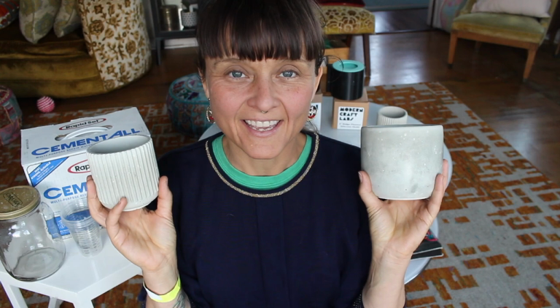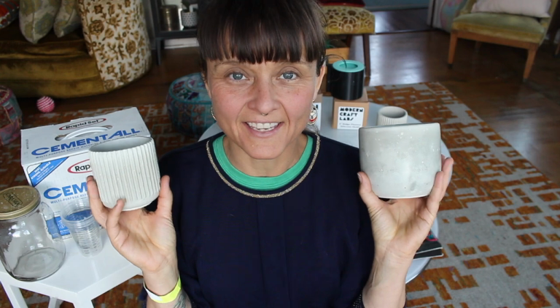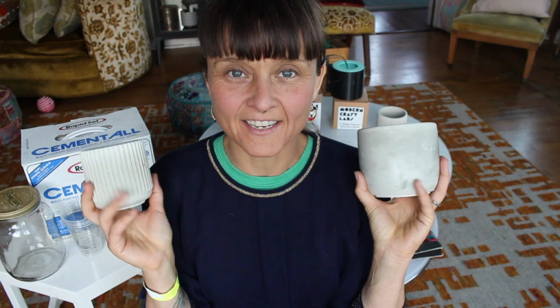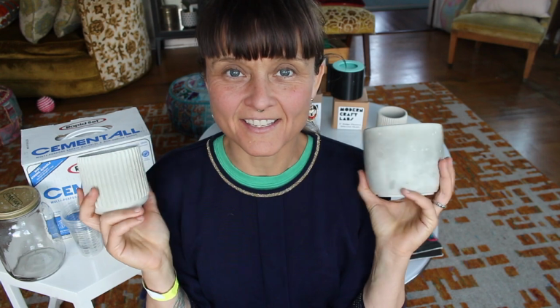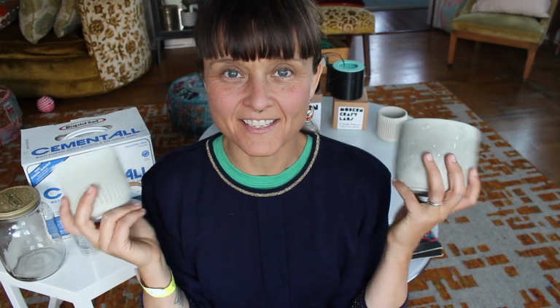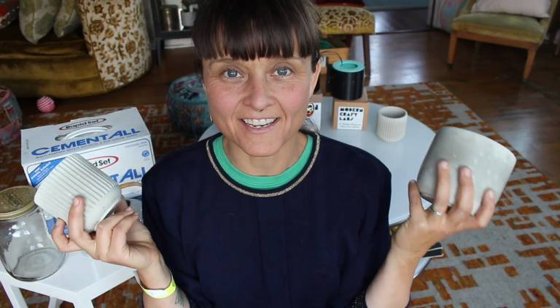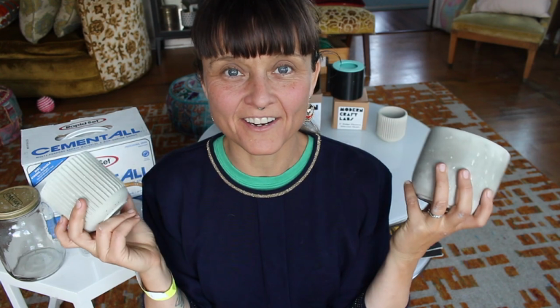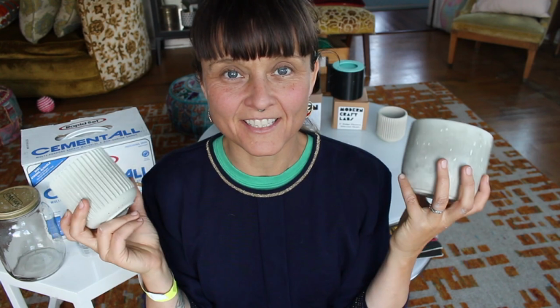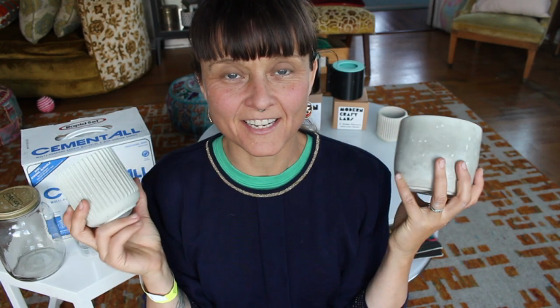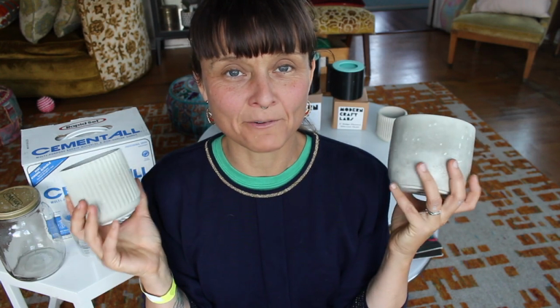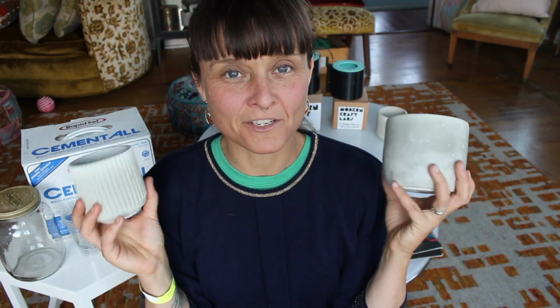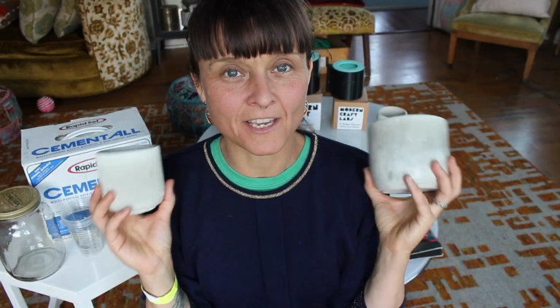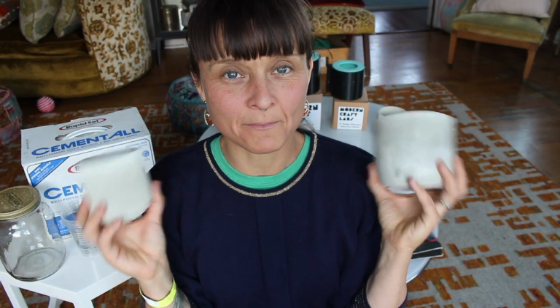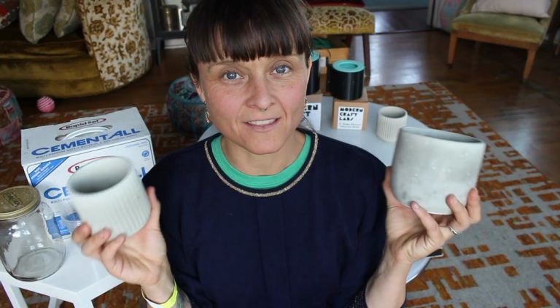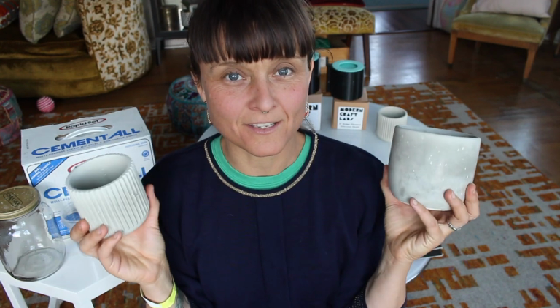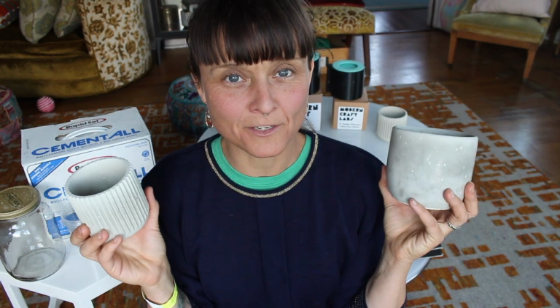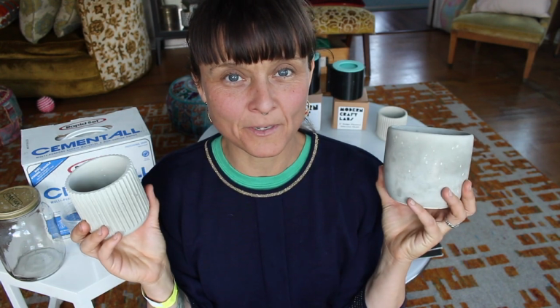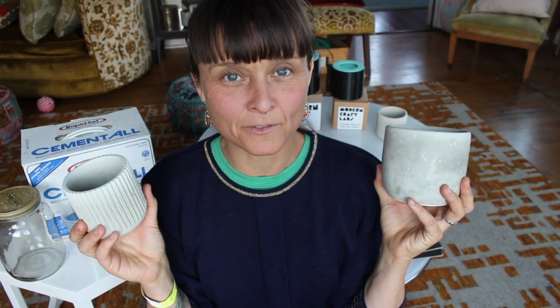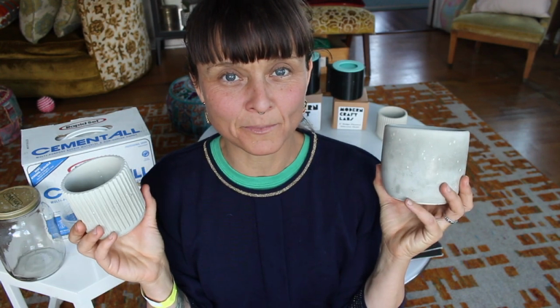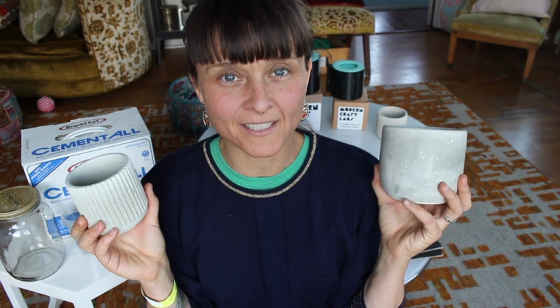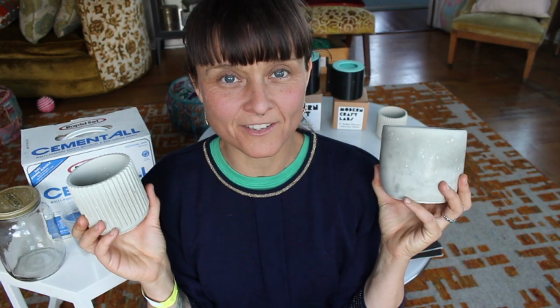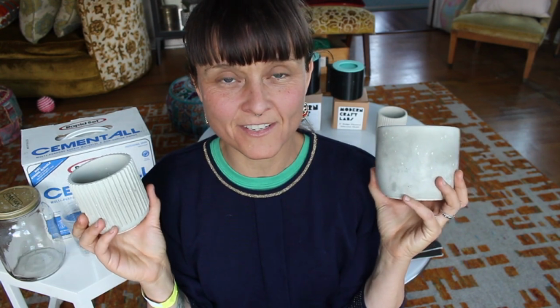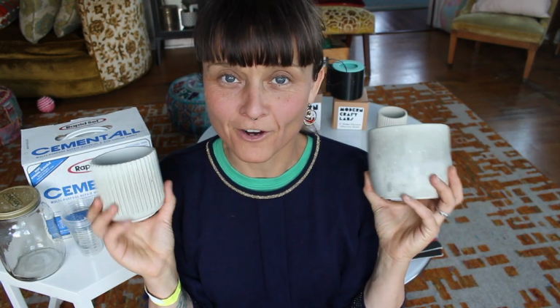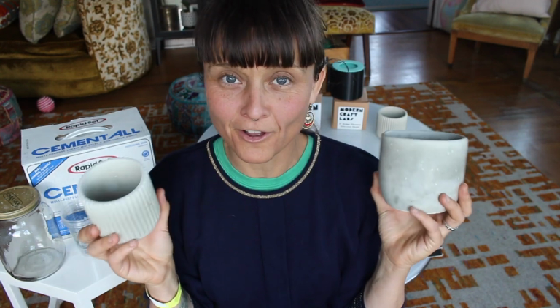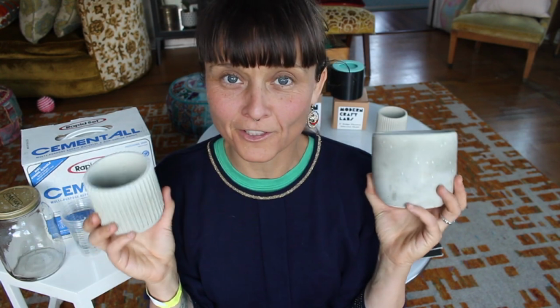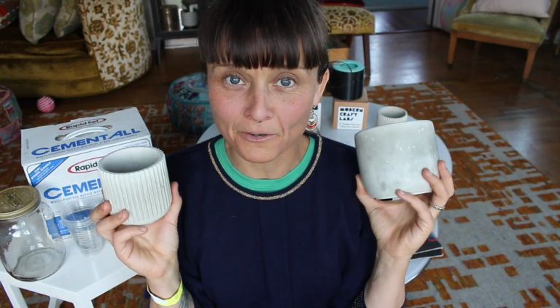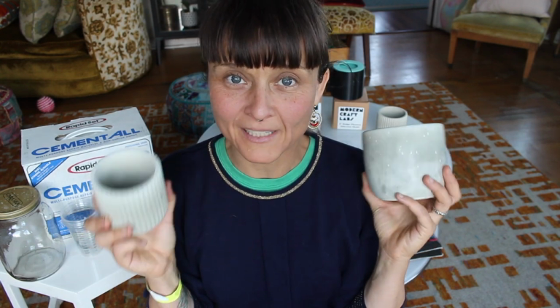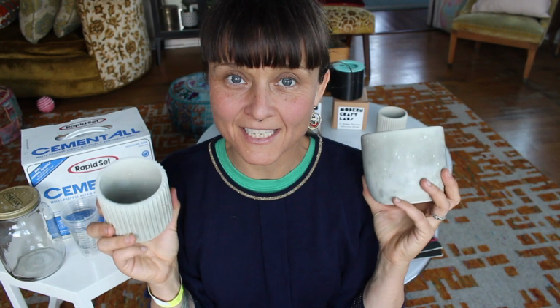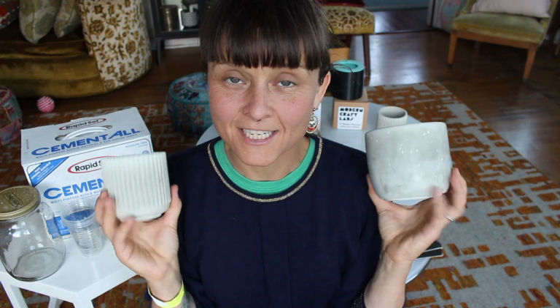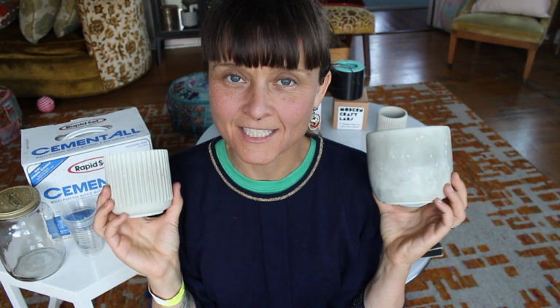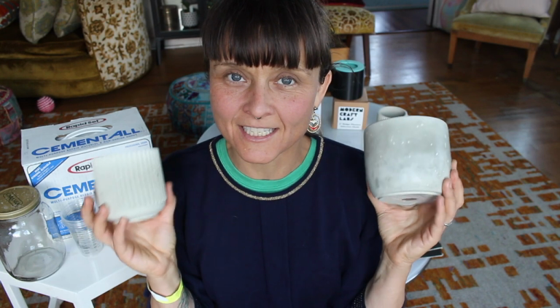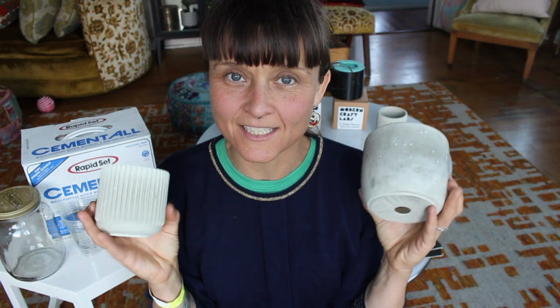Hey guys, it's Sierra and today I want to show you how to make these super cool planters for all your plant needs.